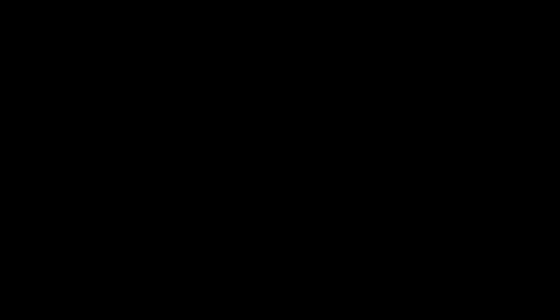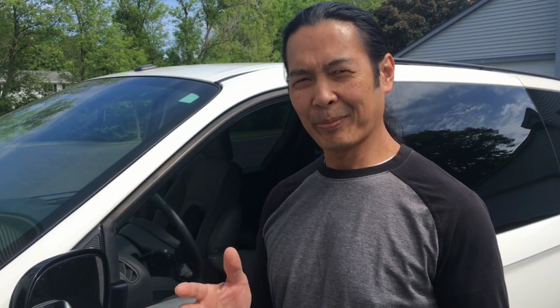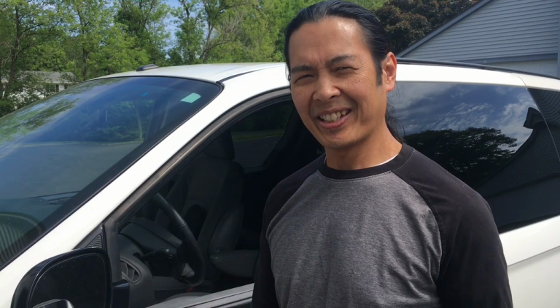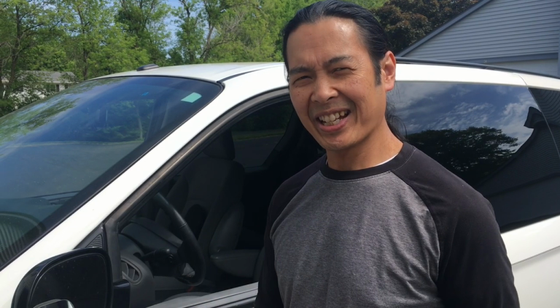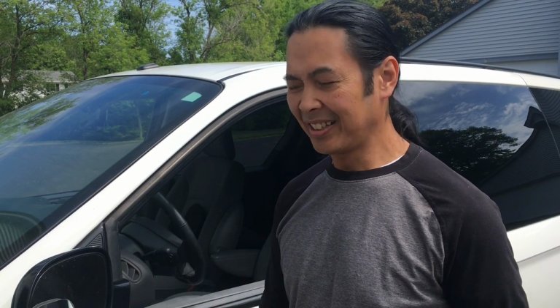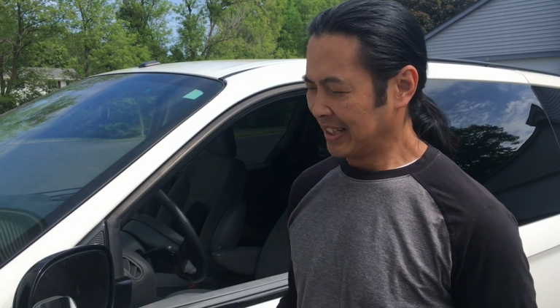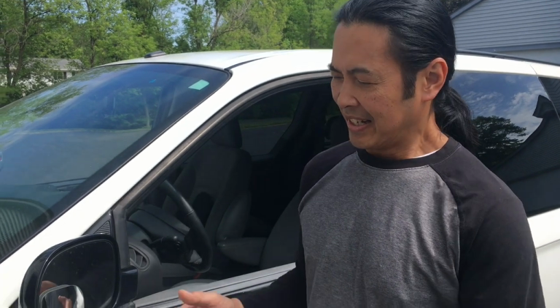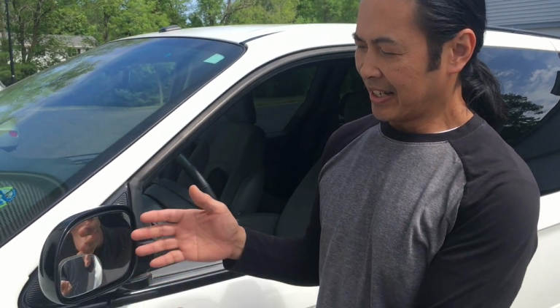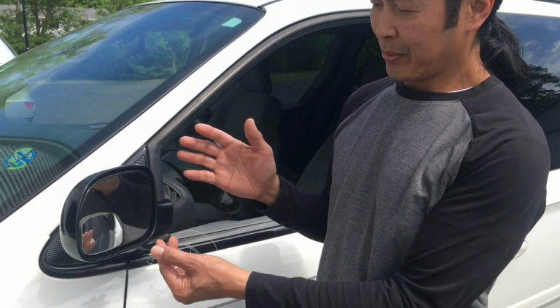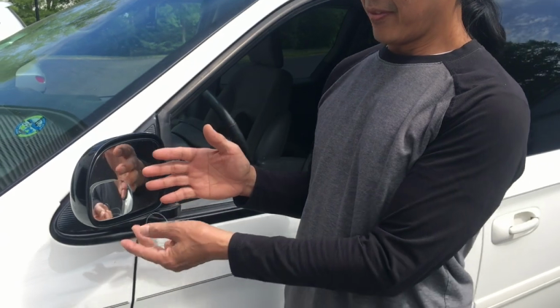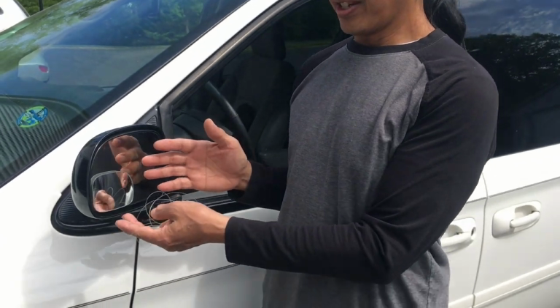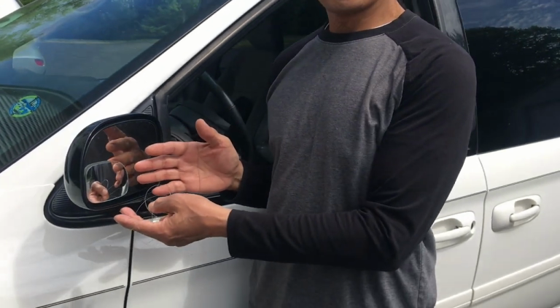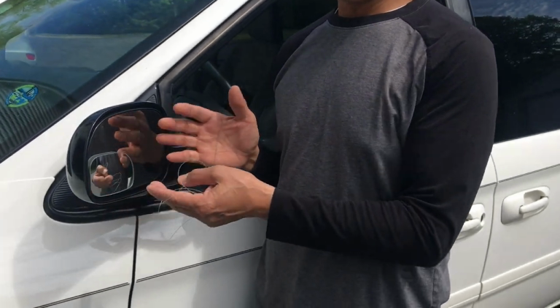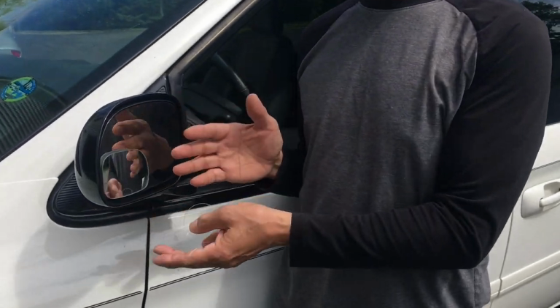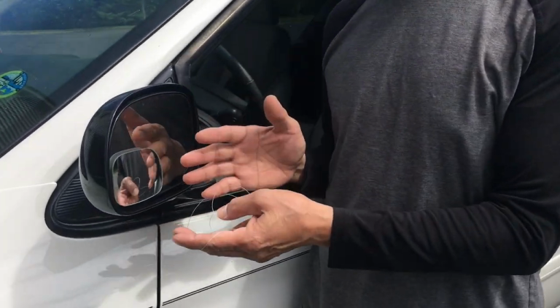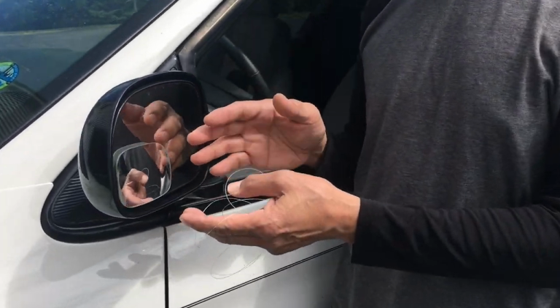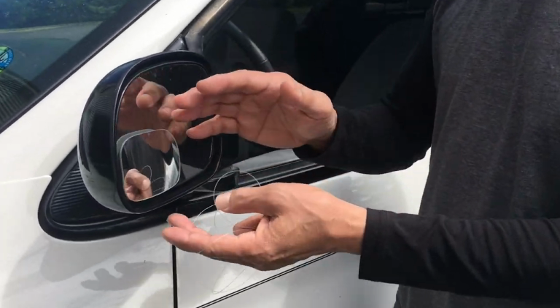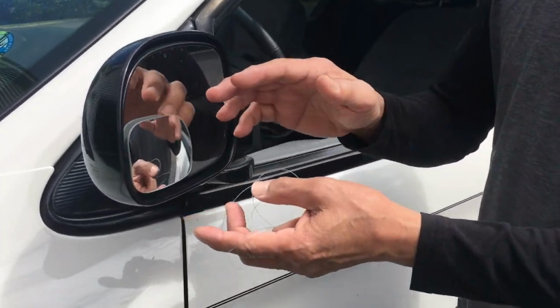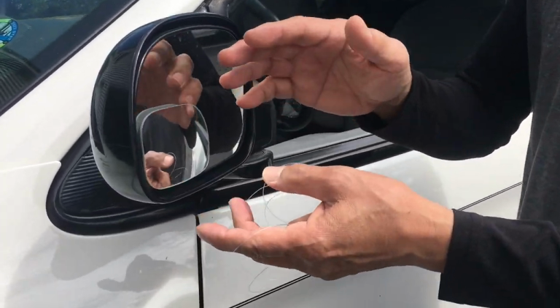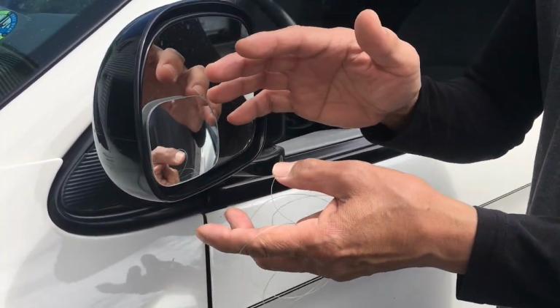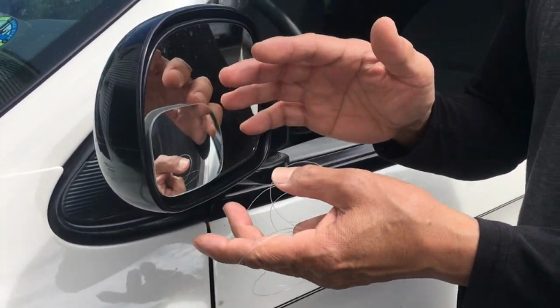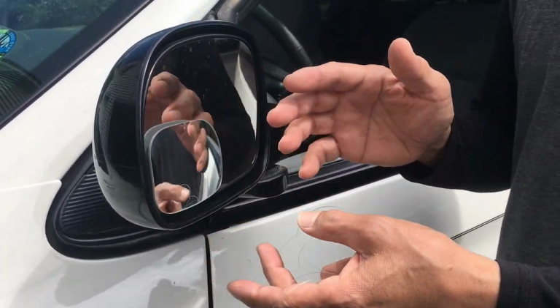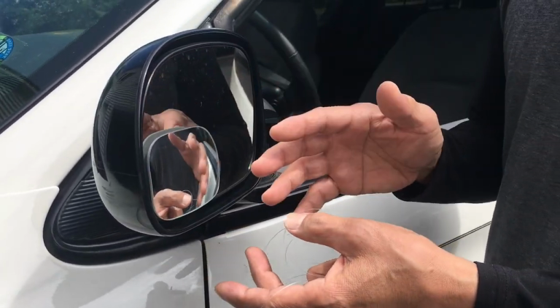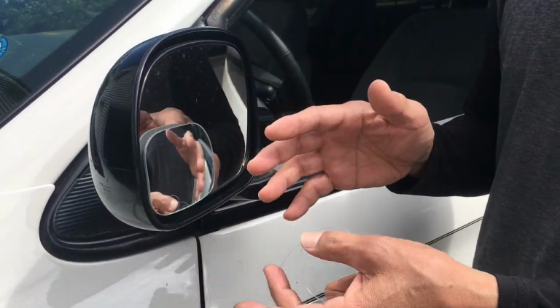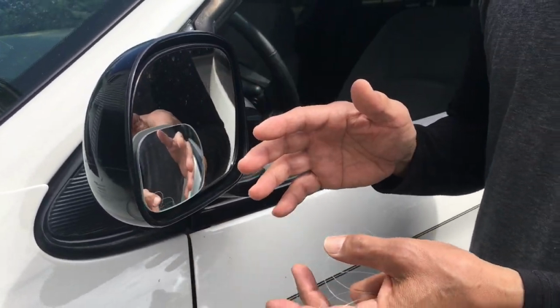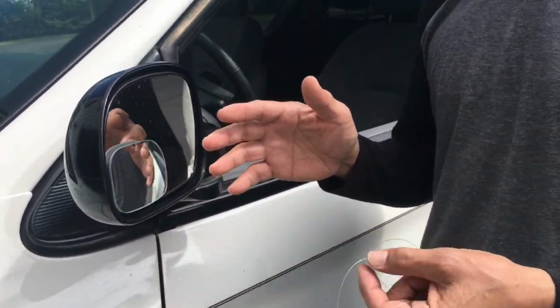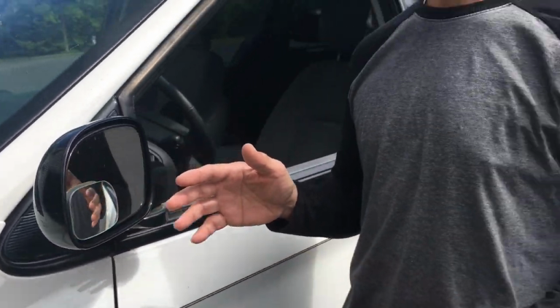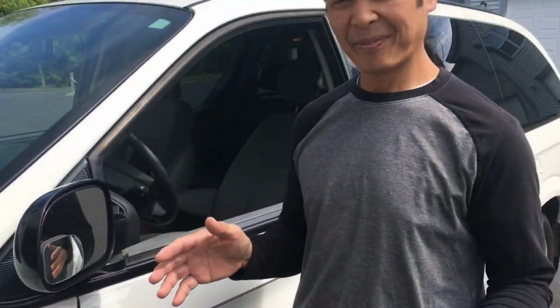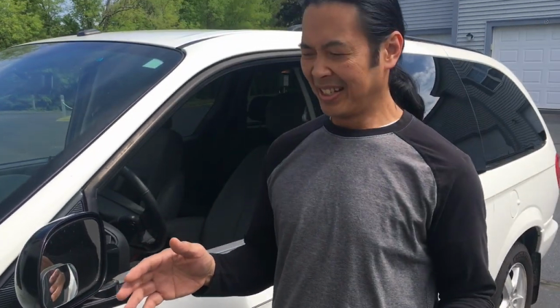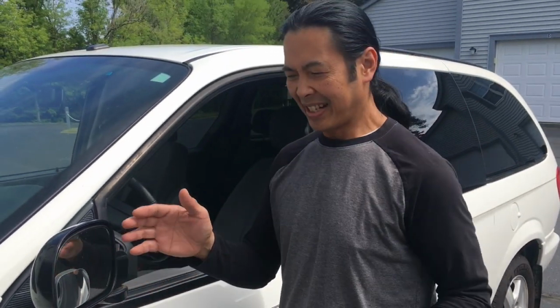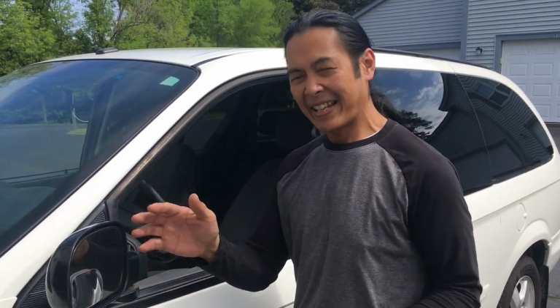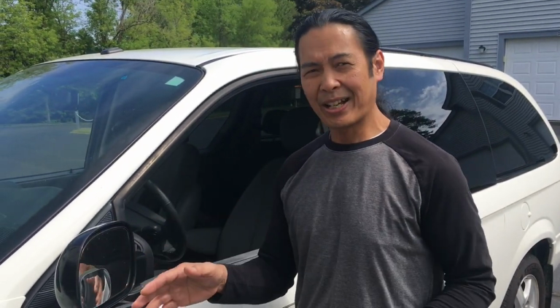Welcome back to the channel. We have the dilemma again because the mirror's been put in the wrong spot and now you've got to take it out.